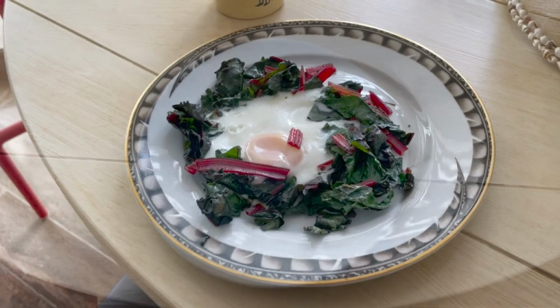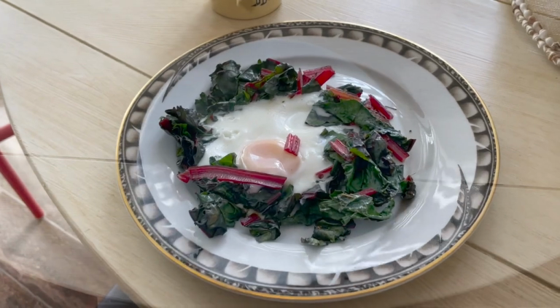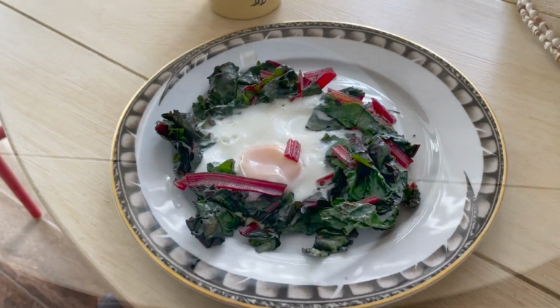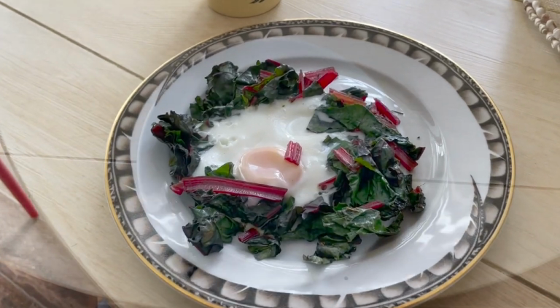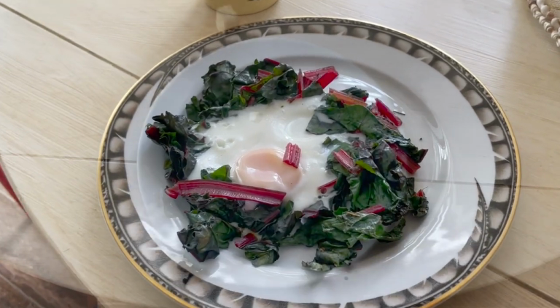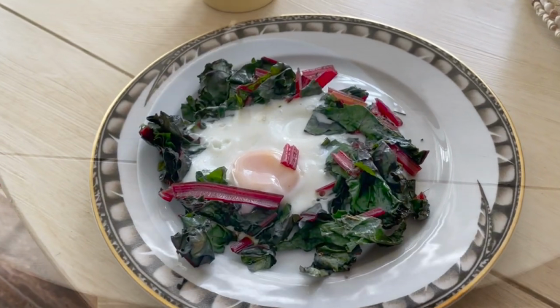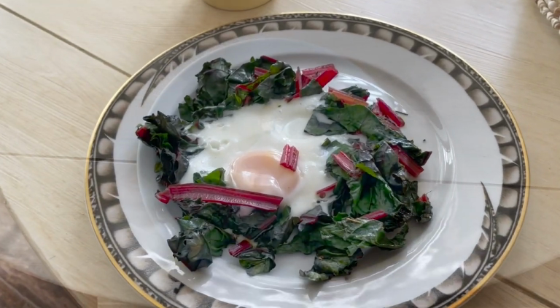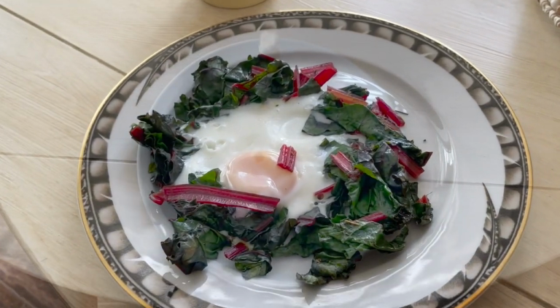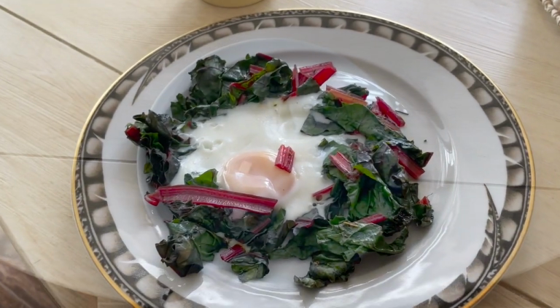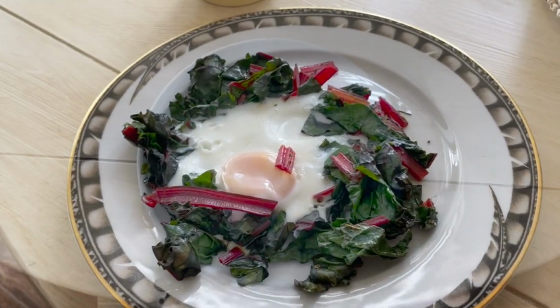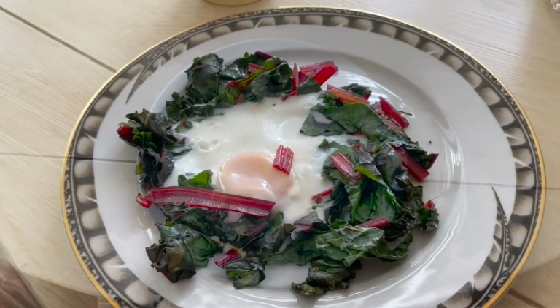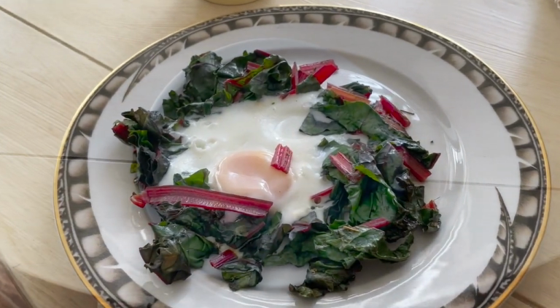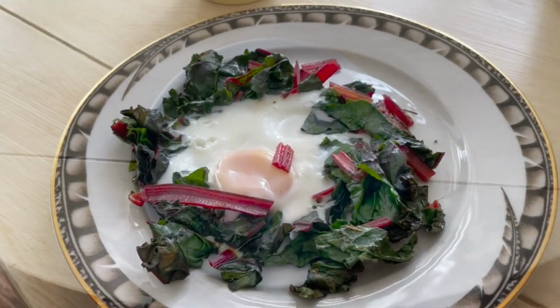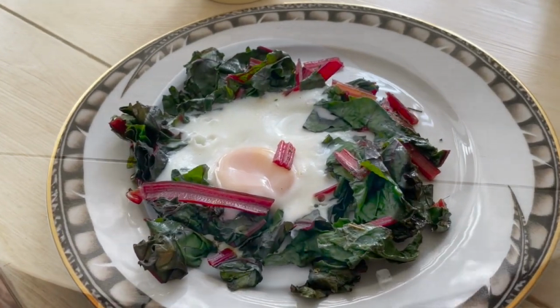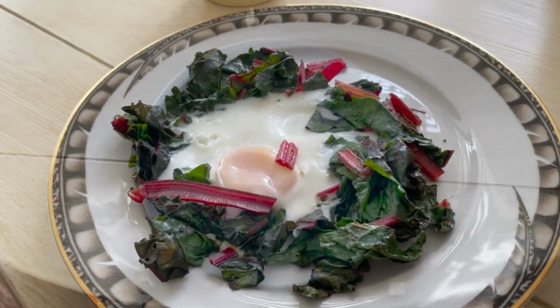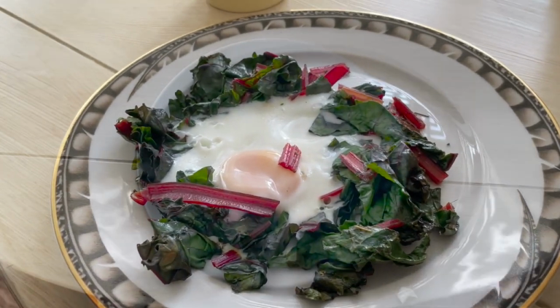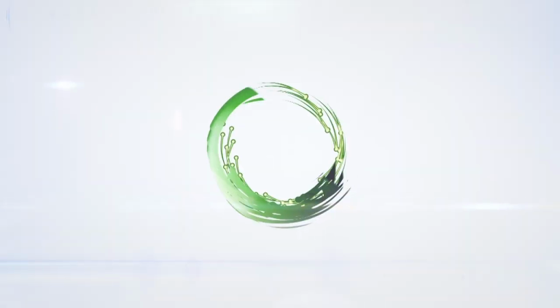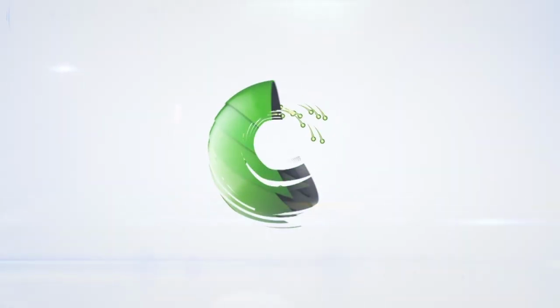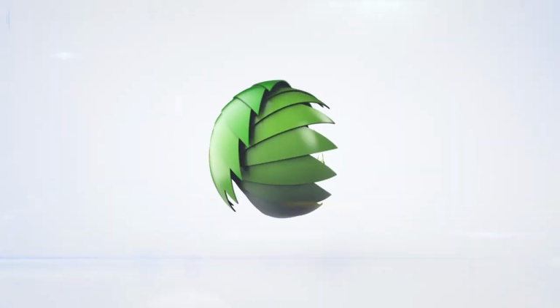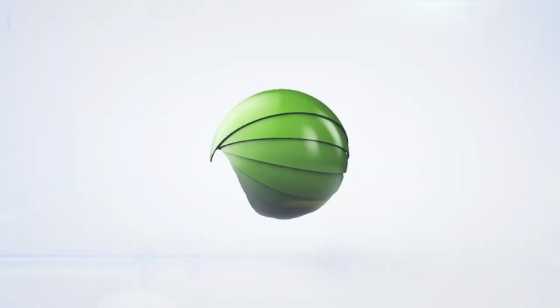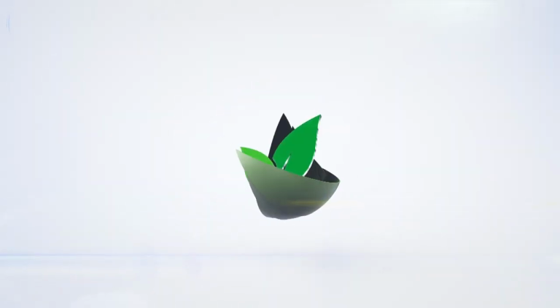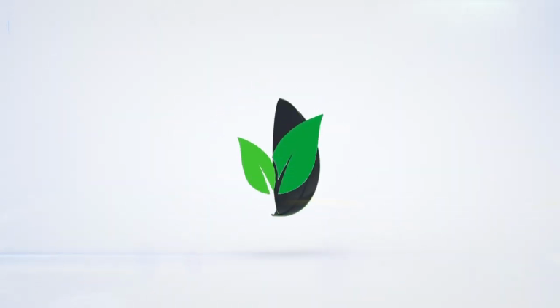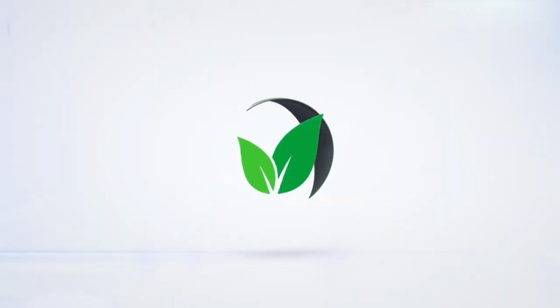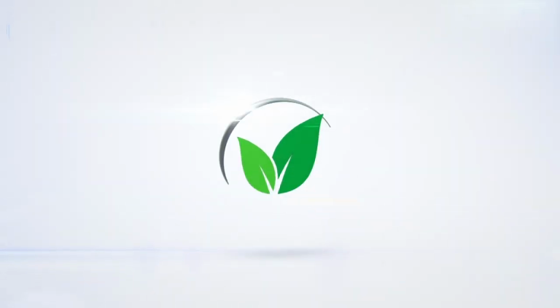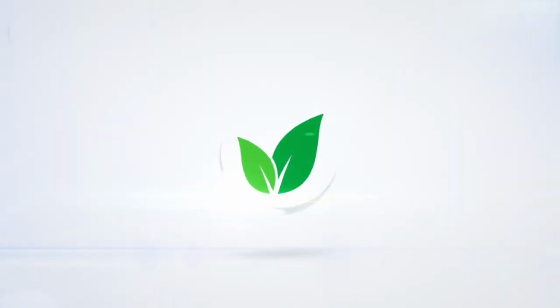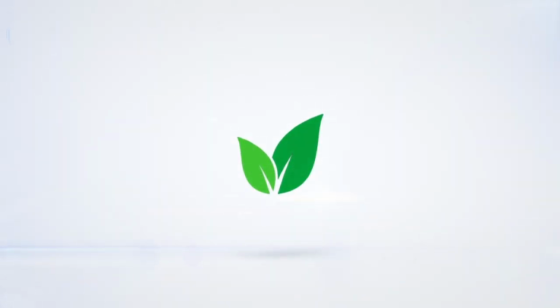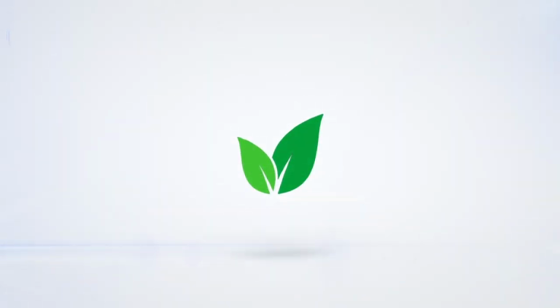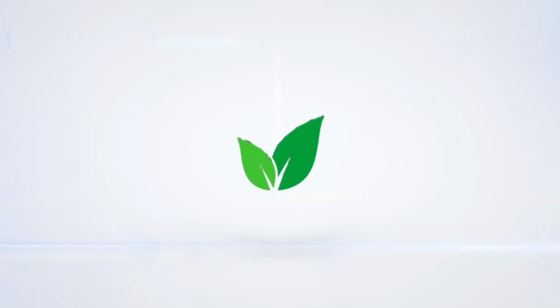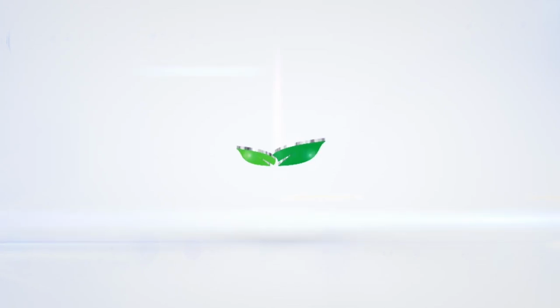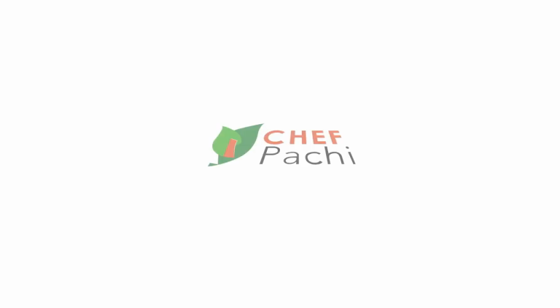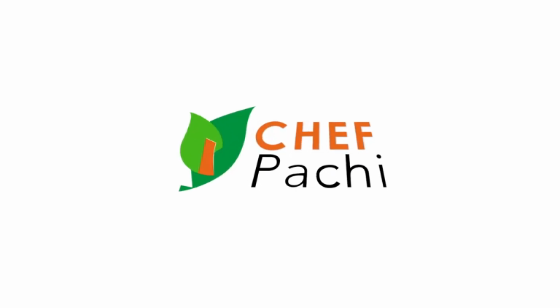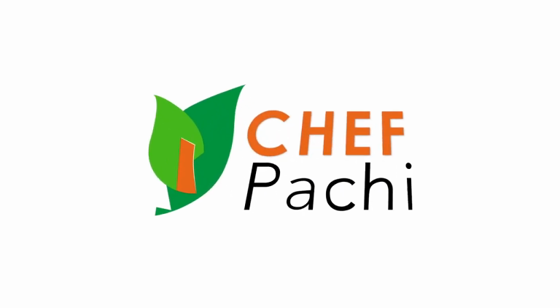A breakfast for the king and queen of you. Eat delicious and lose weight with Chef Pachi.